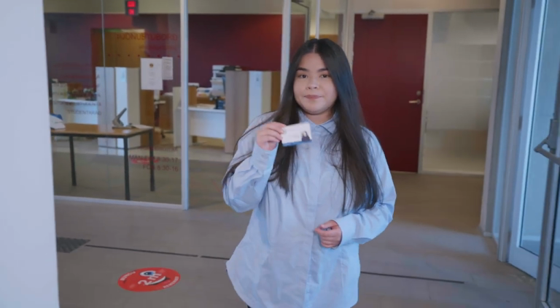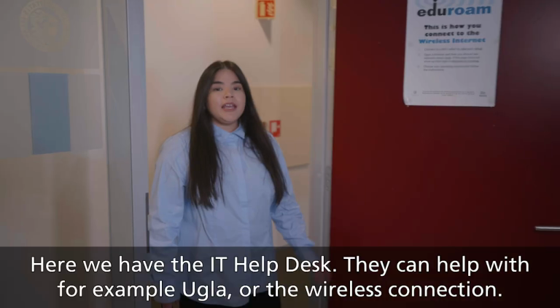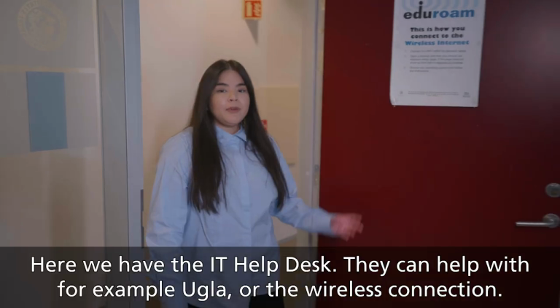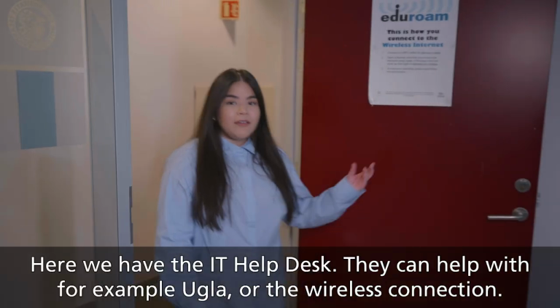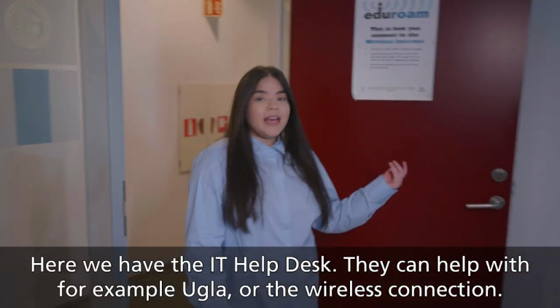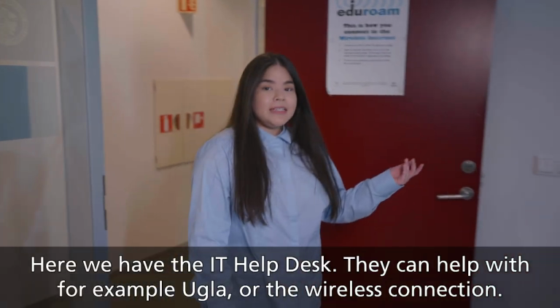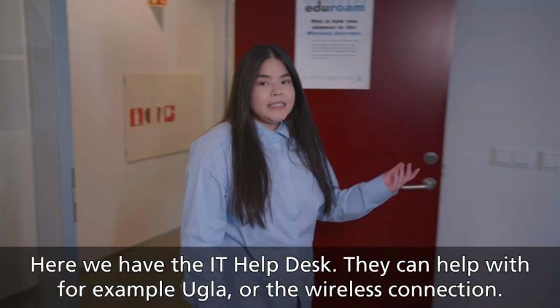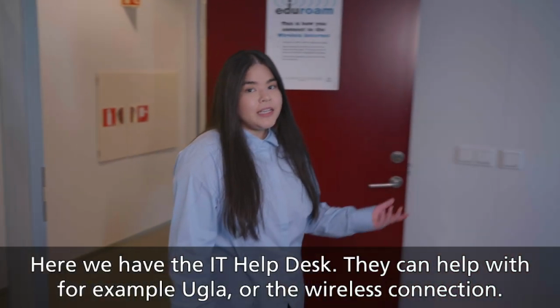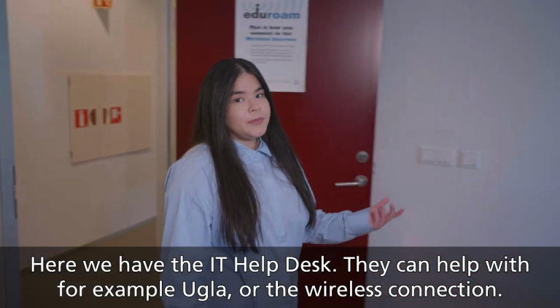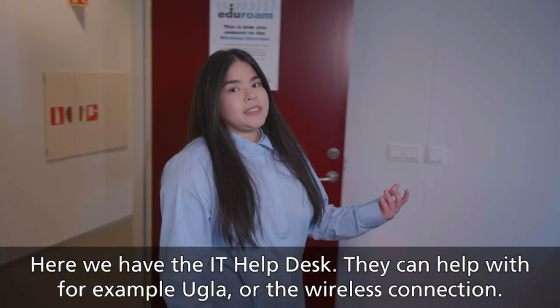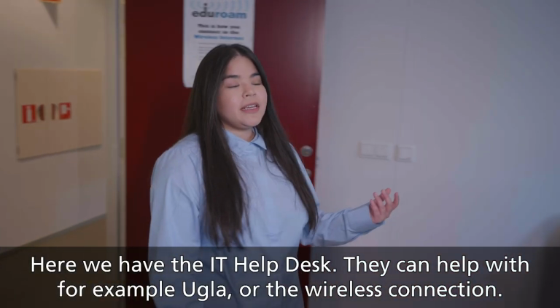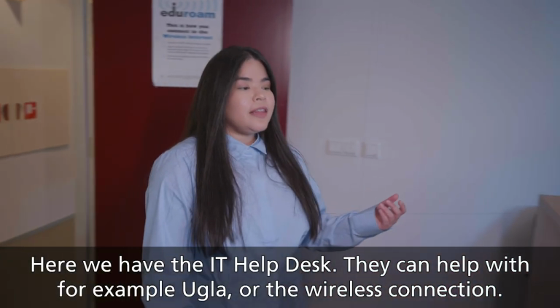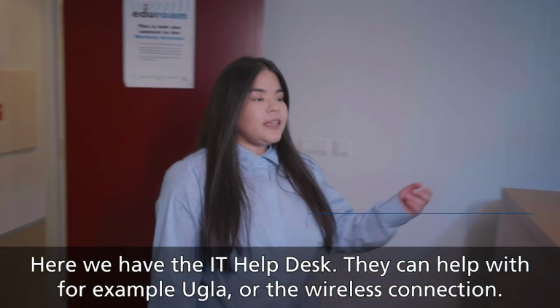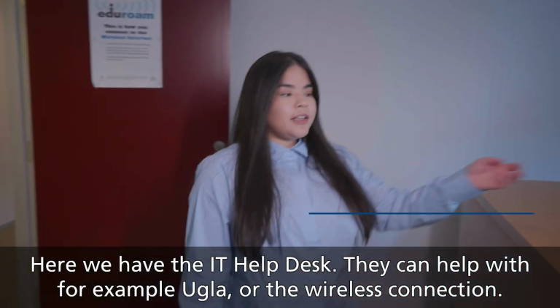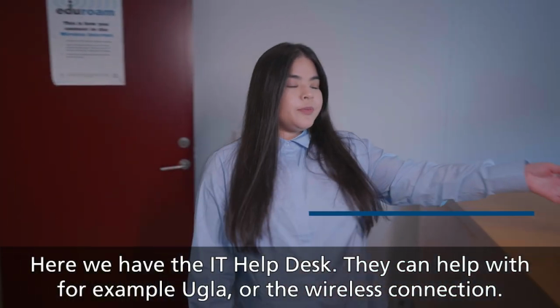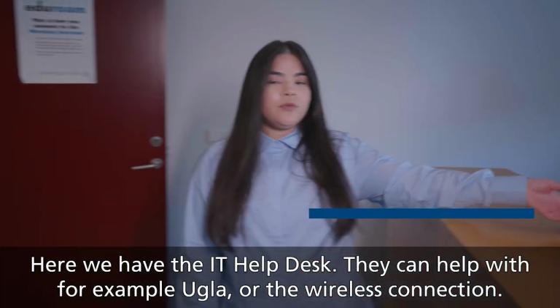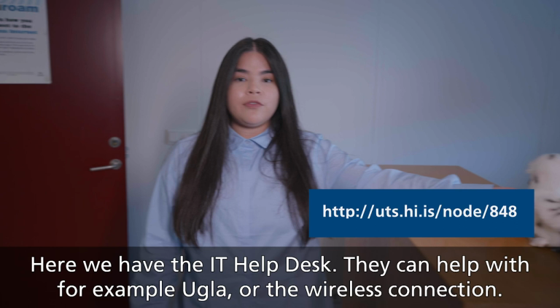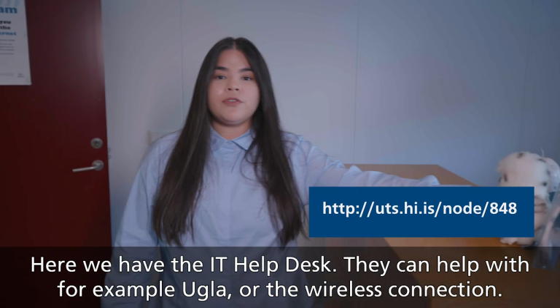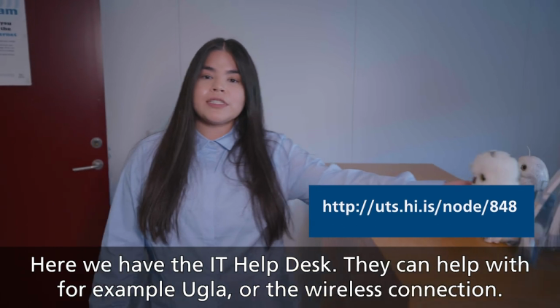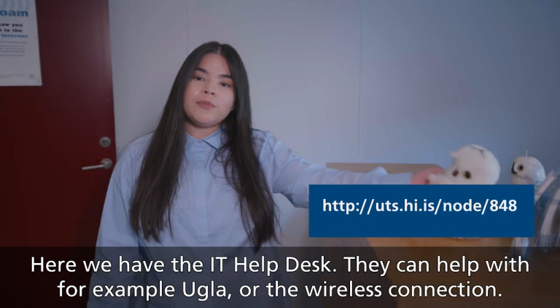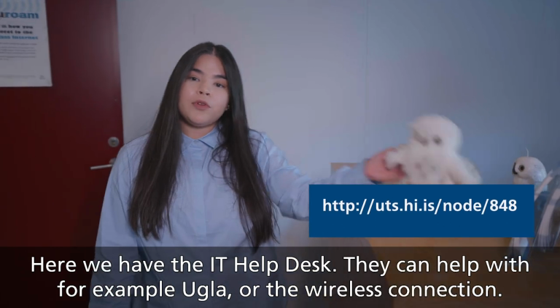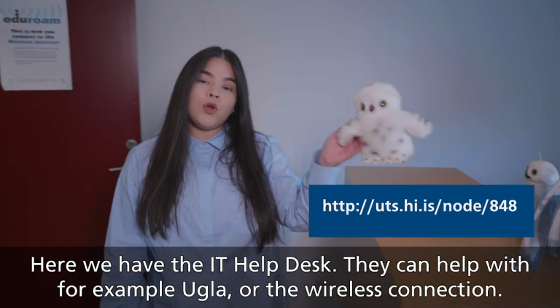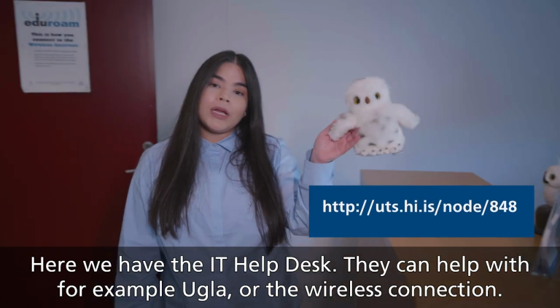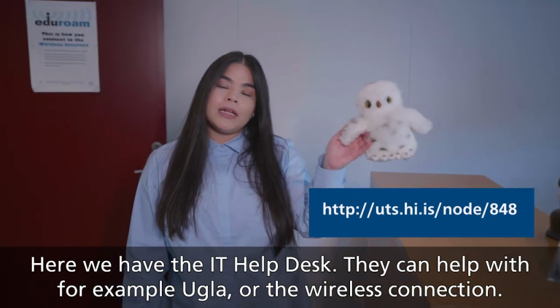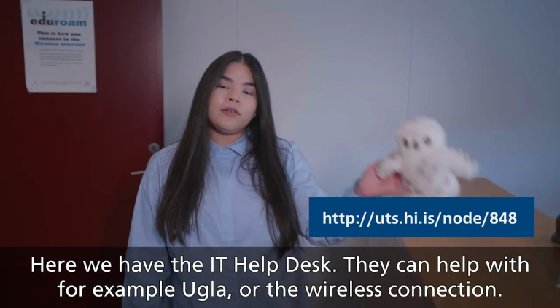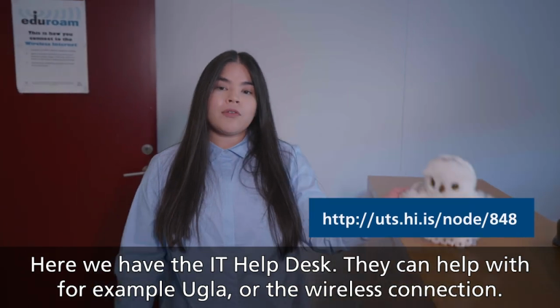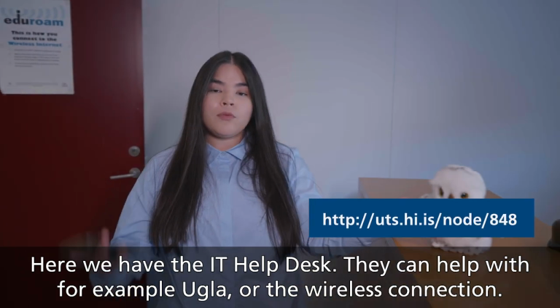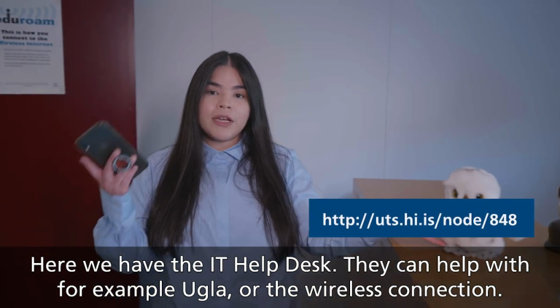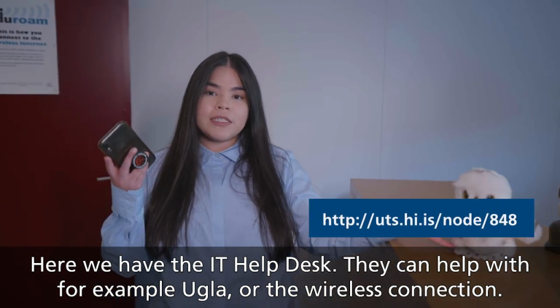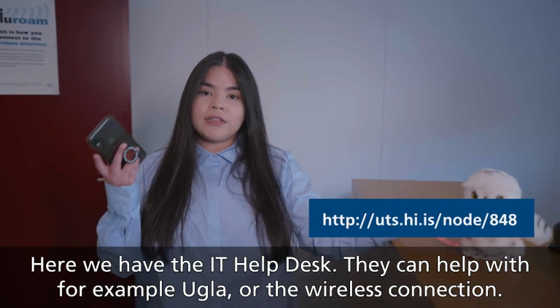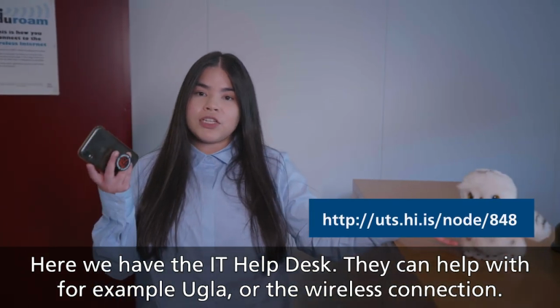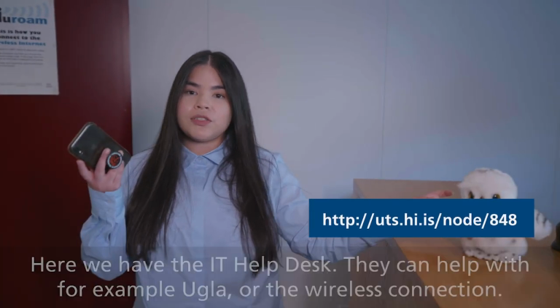Here we have the IT help desk. They can help you with, for example, Ugla or the wireless connection.